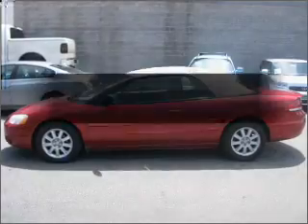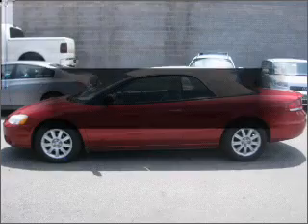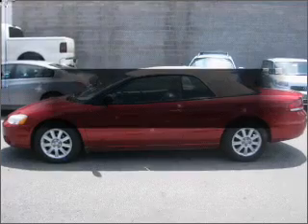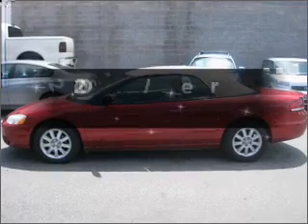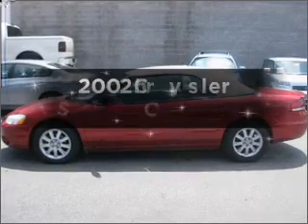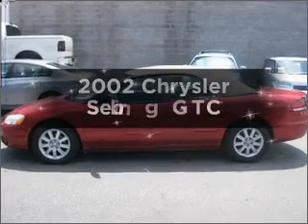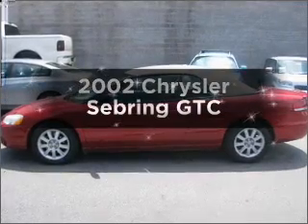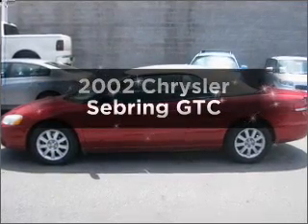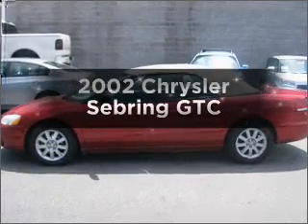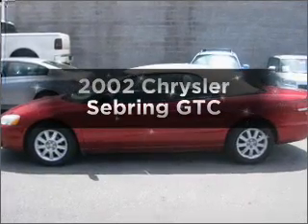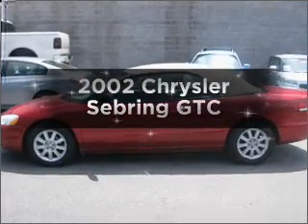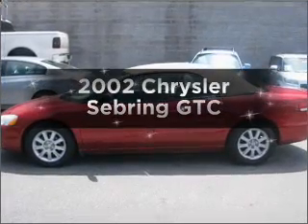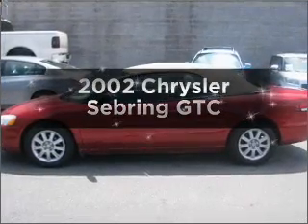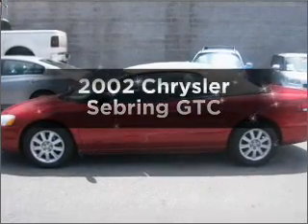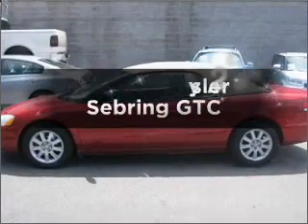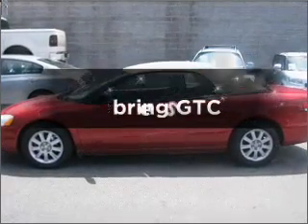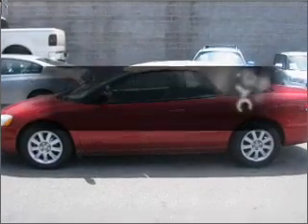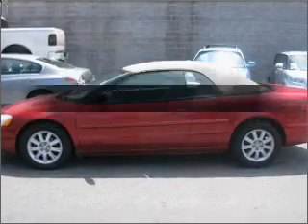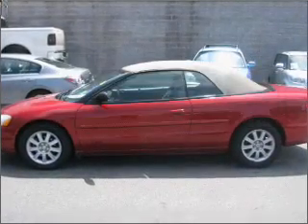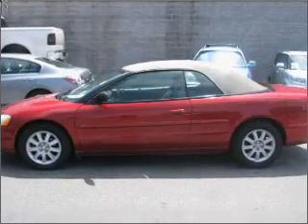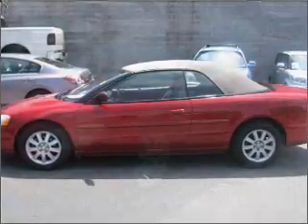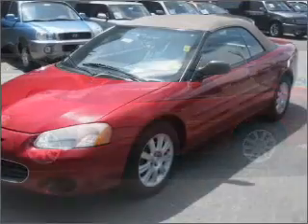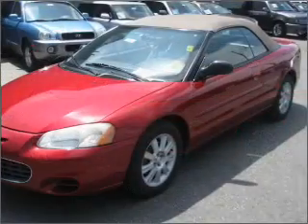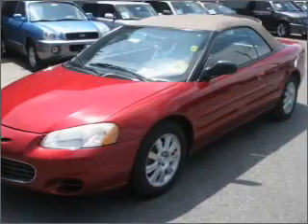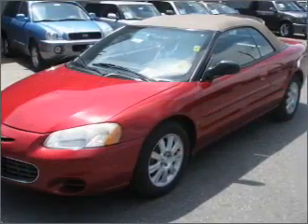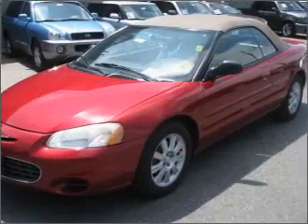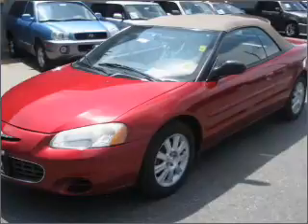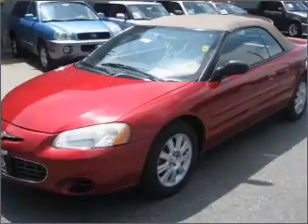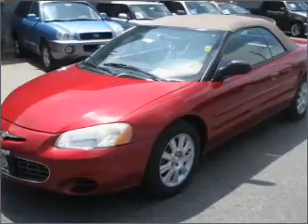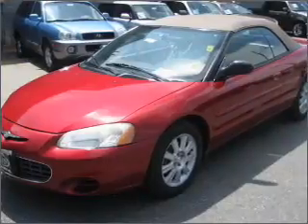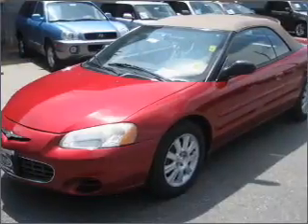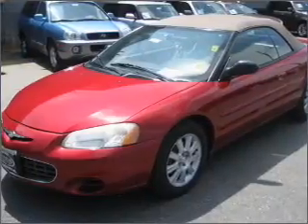Get noticed in this 2002 Chrysler Sebring. If you're looking for a first-rate auto, this one could be yours today.